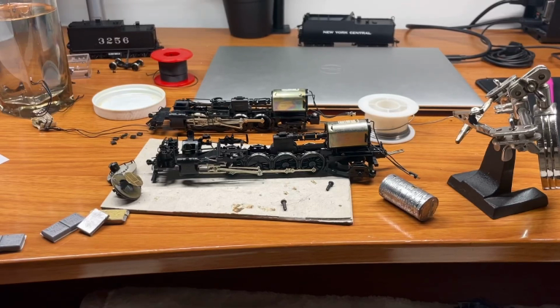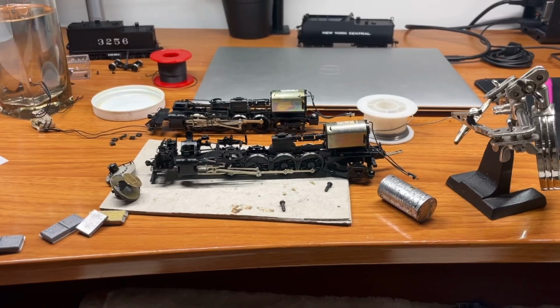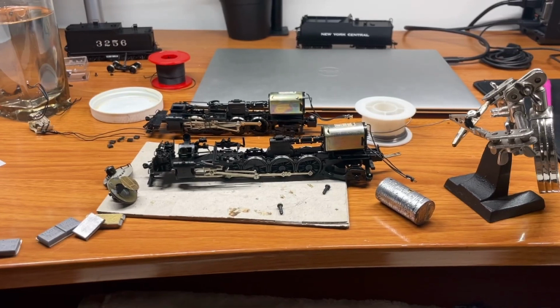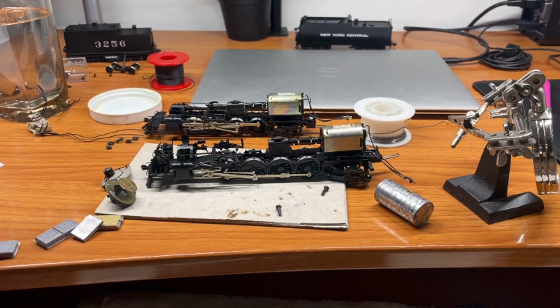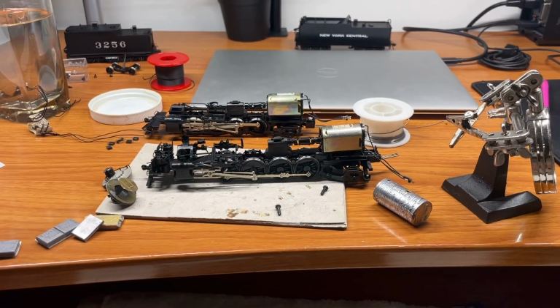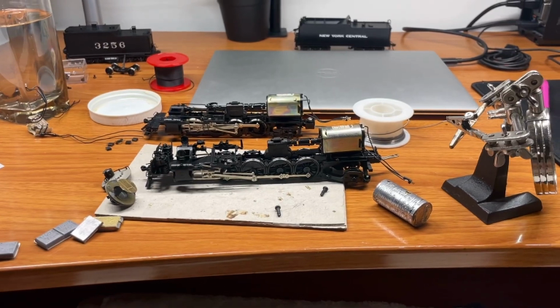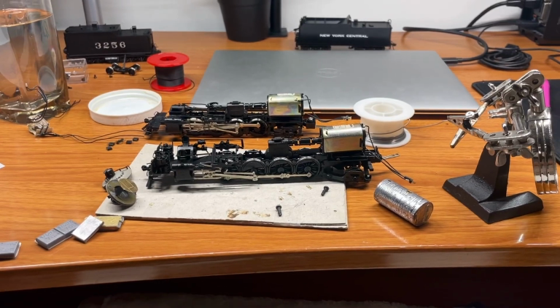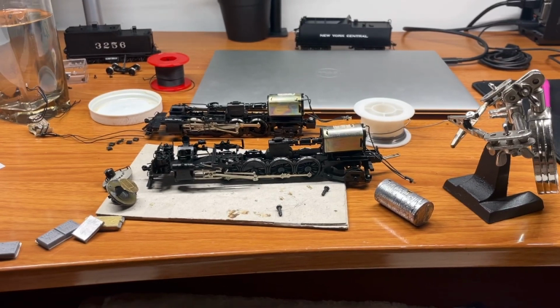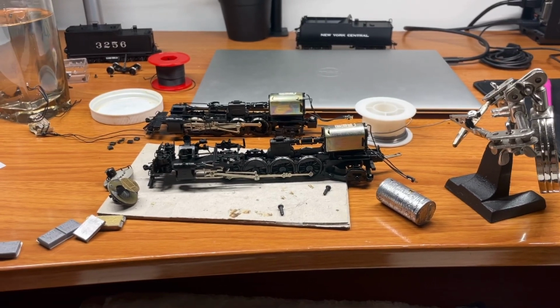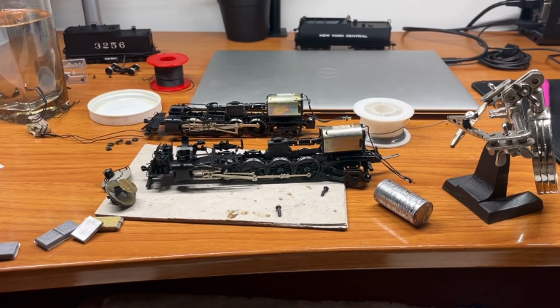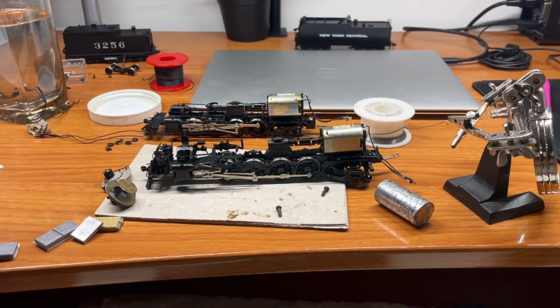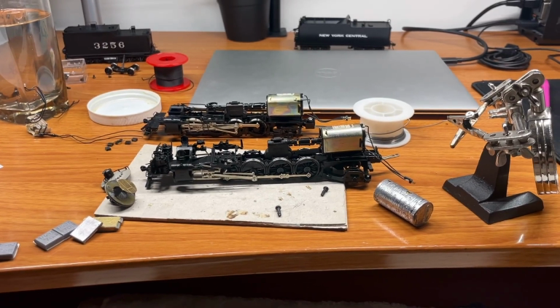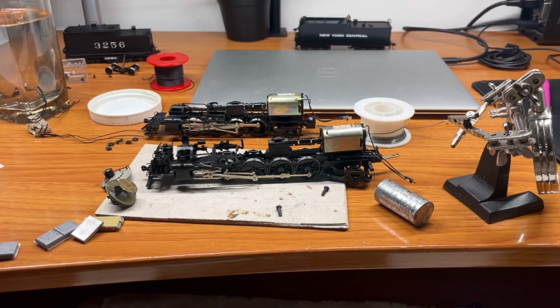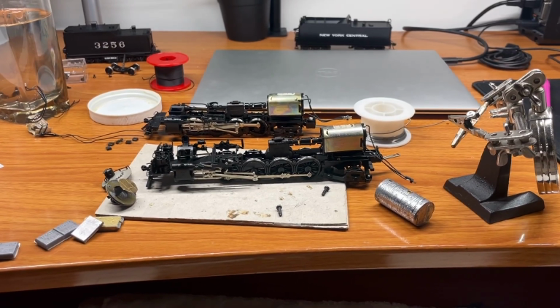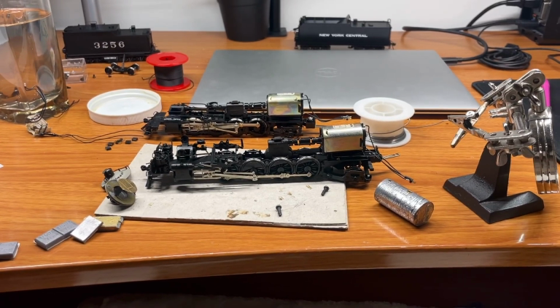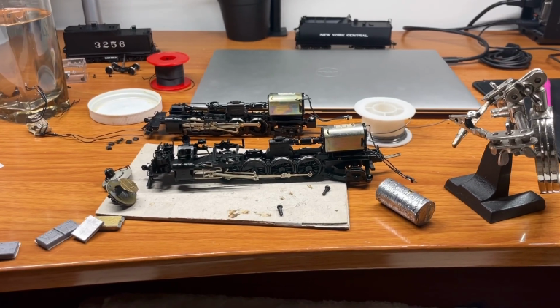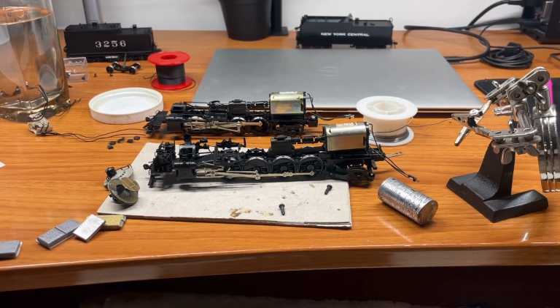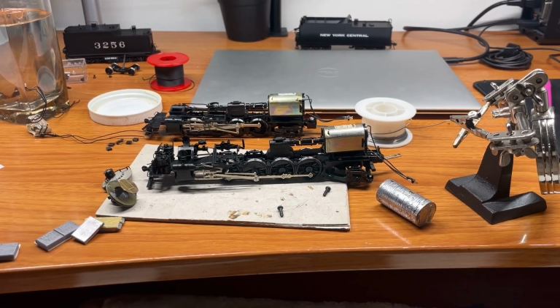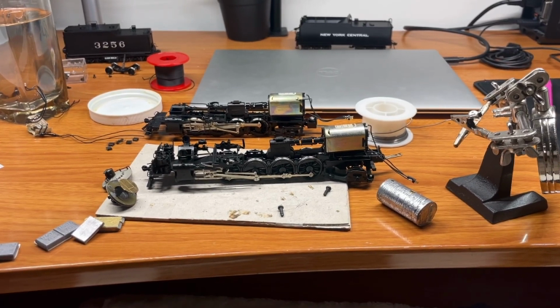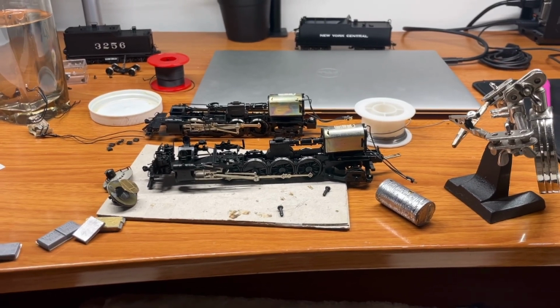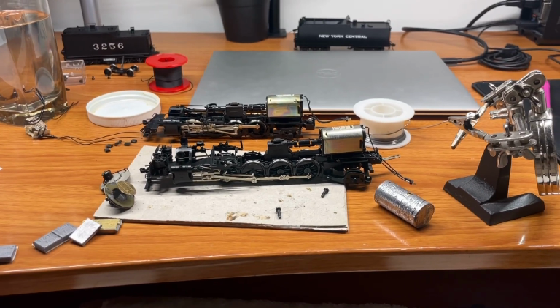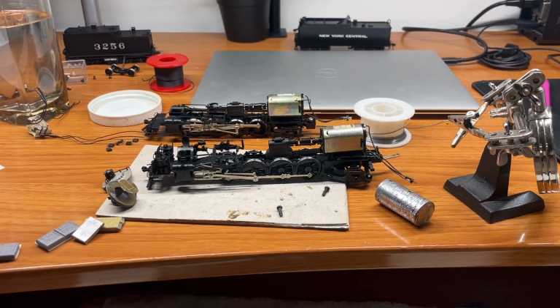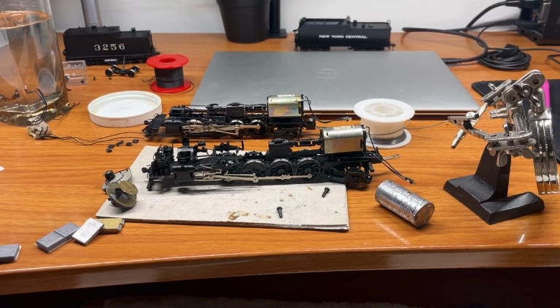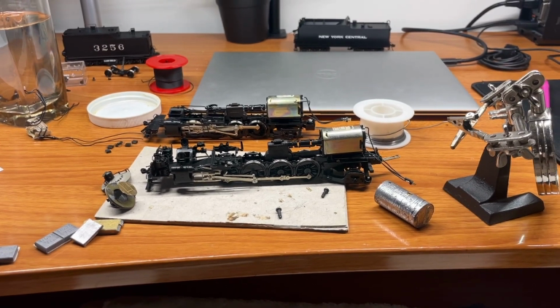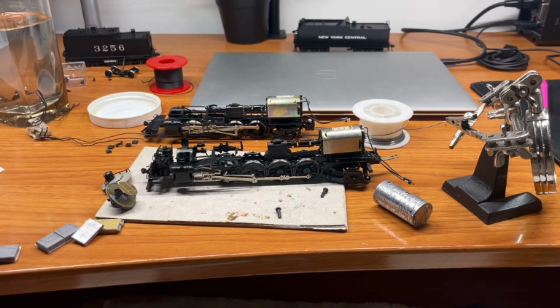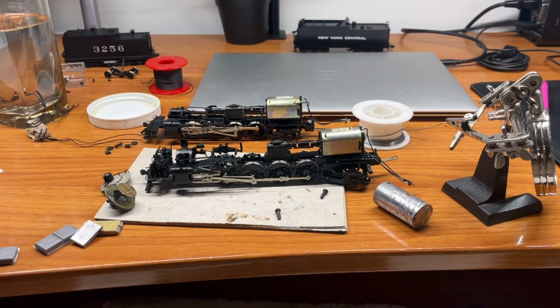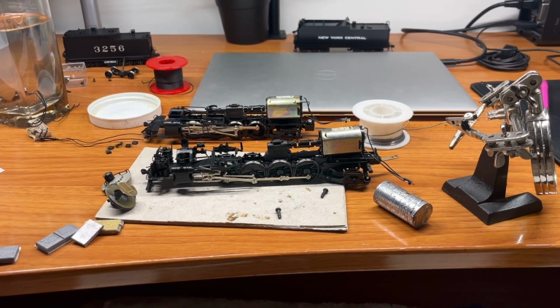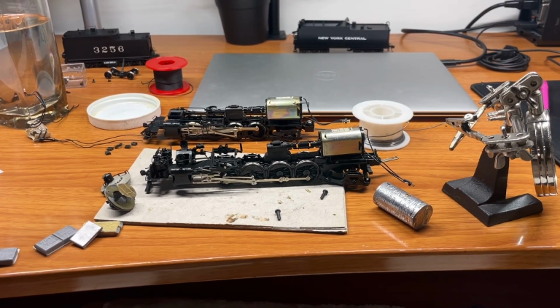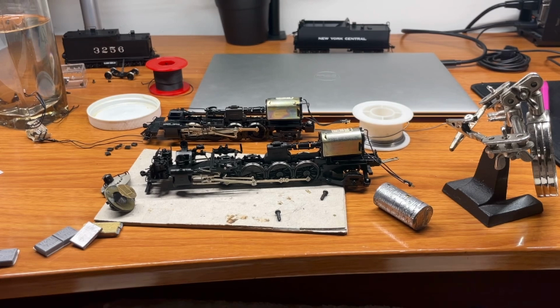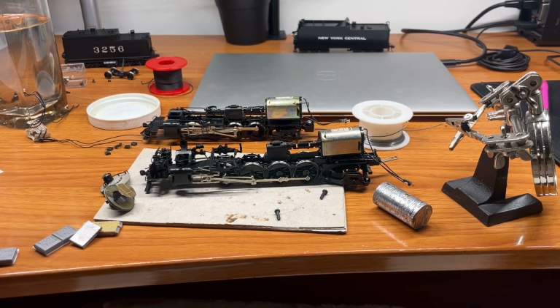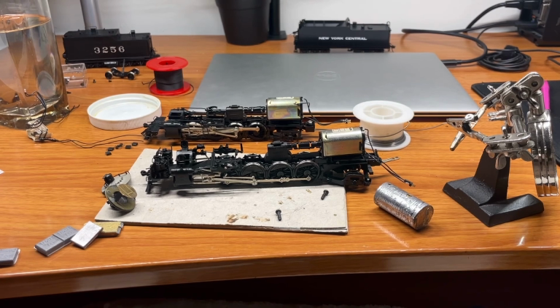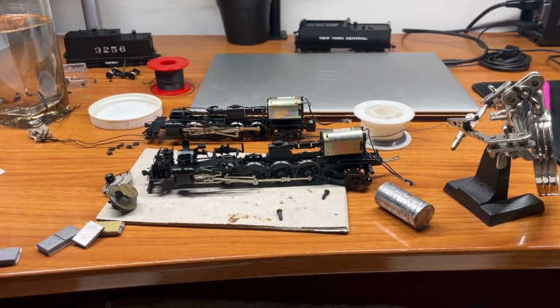Hey guys, welcome back to the channel. Today we have a quick rant about boiler weights inside steam engines.